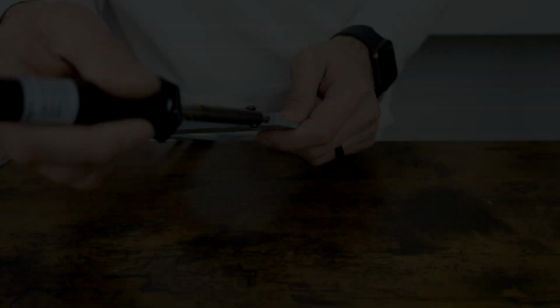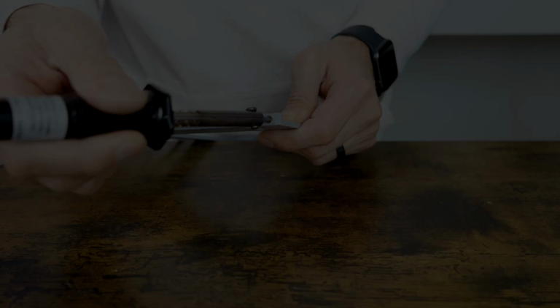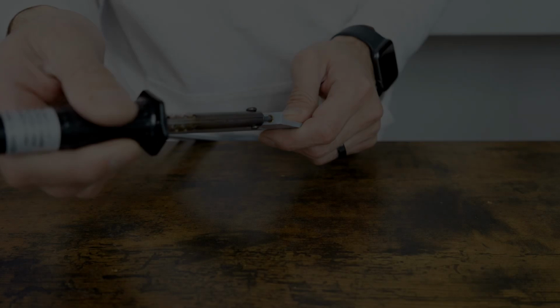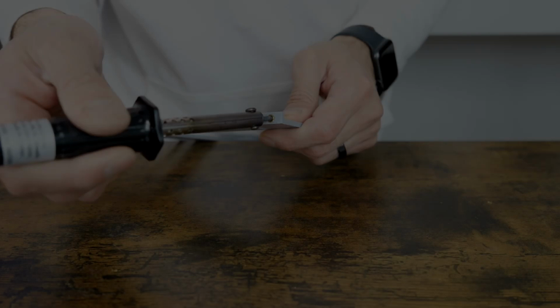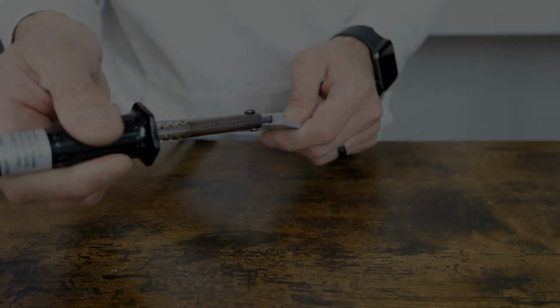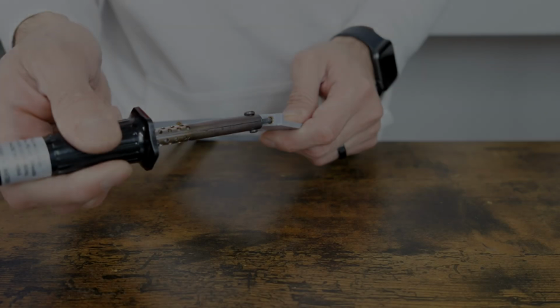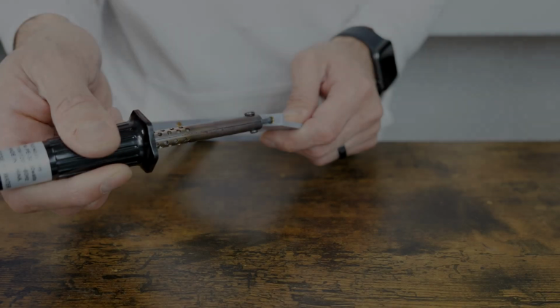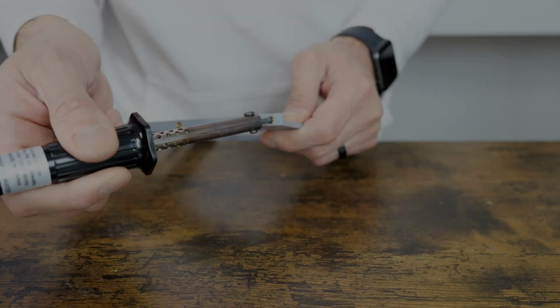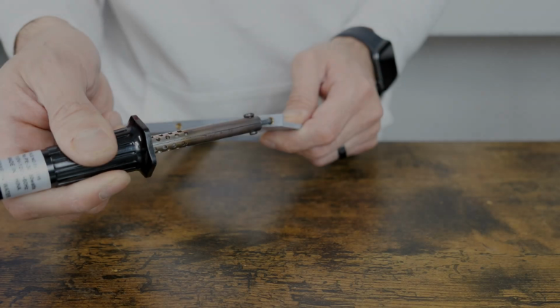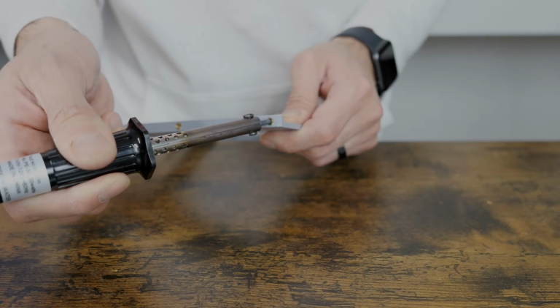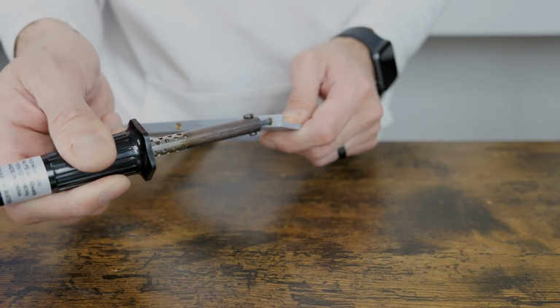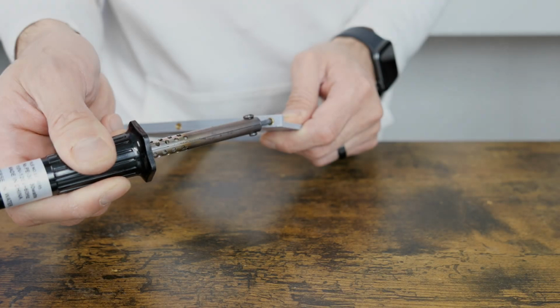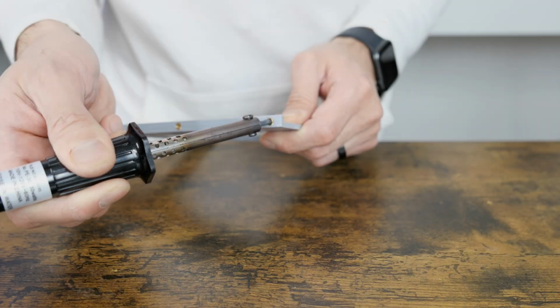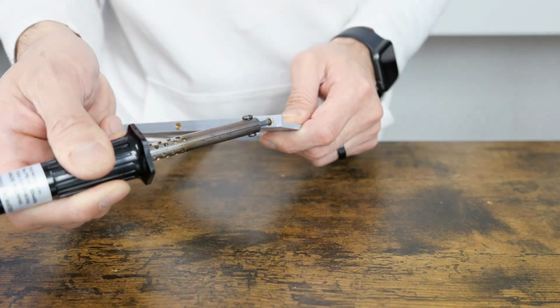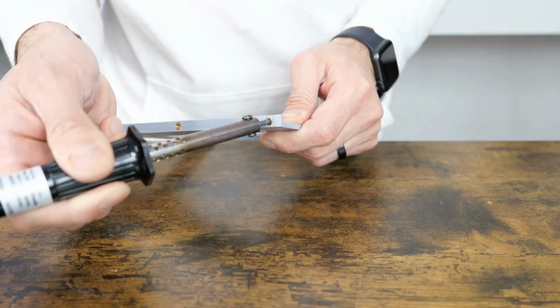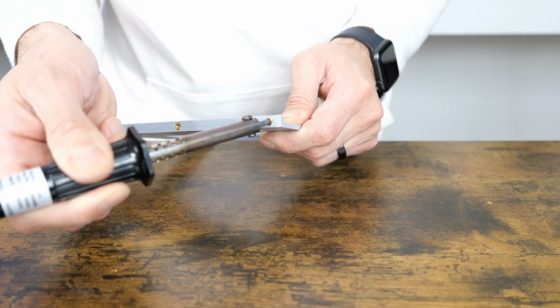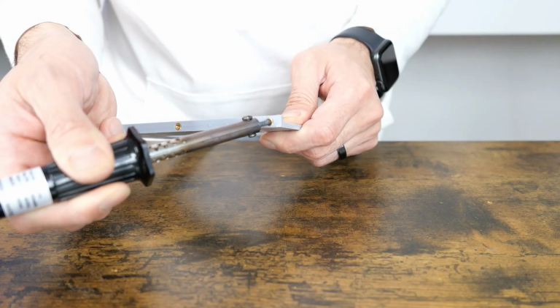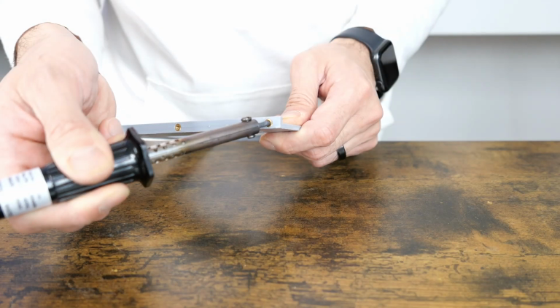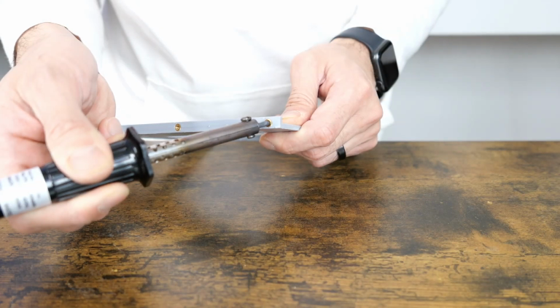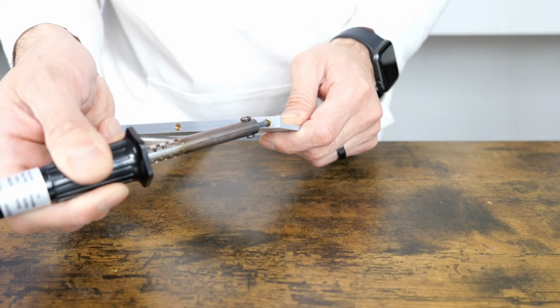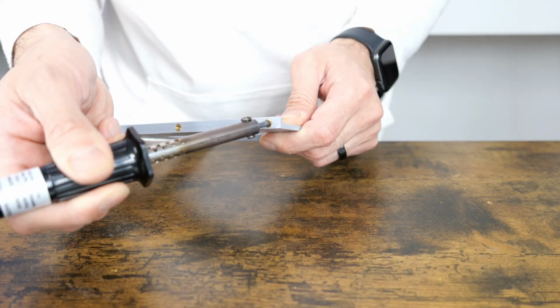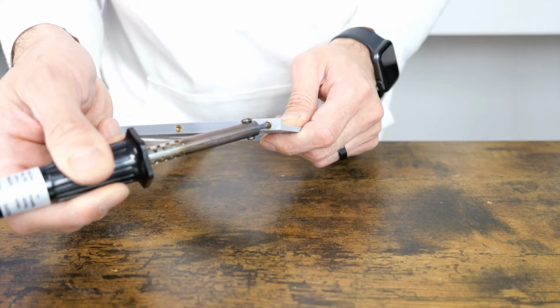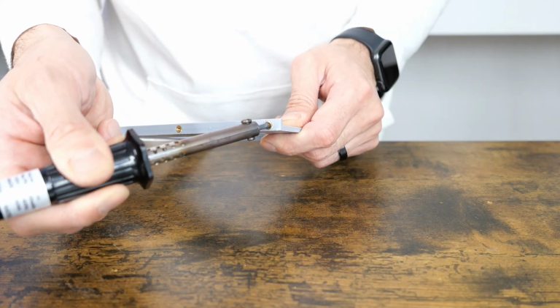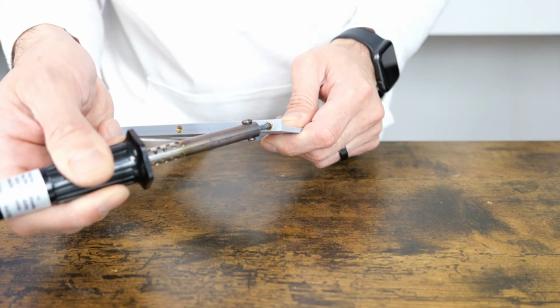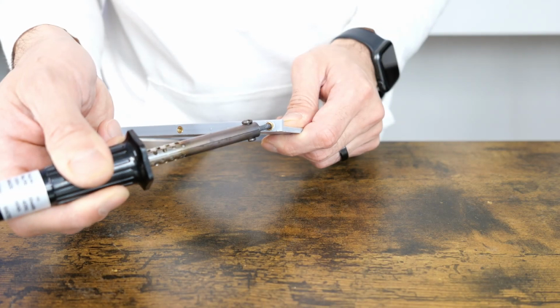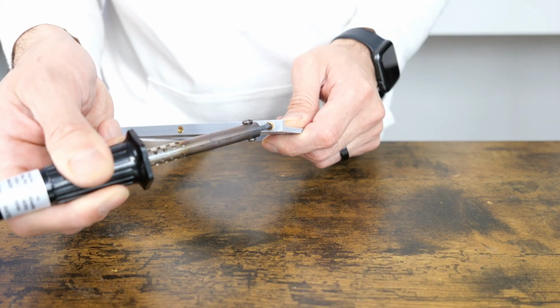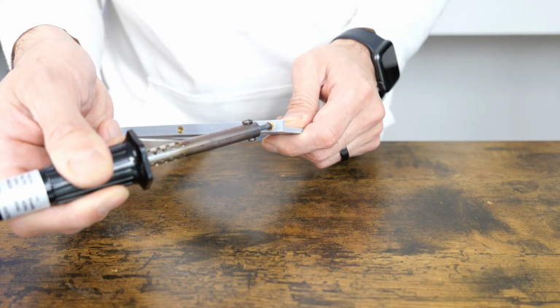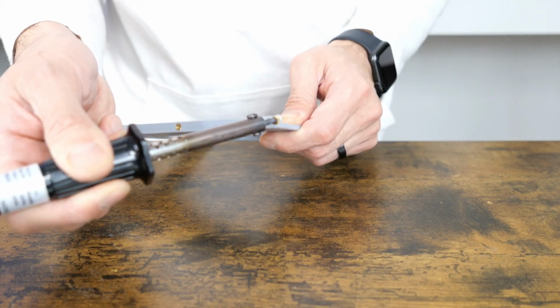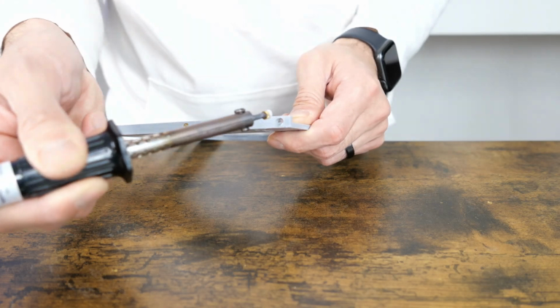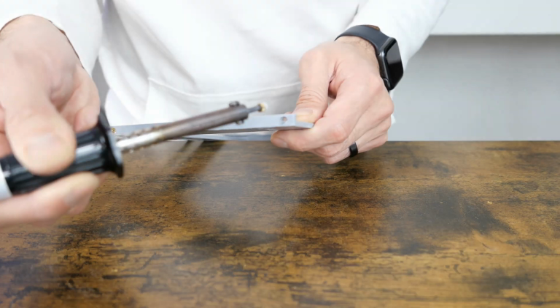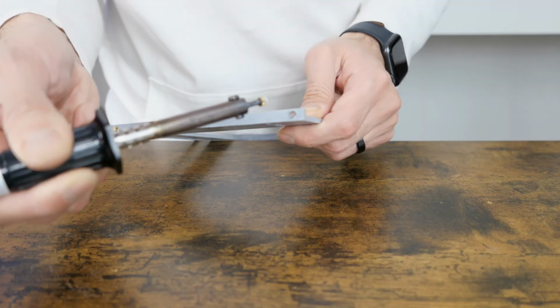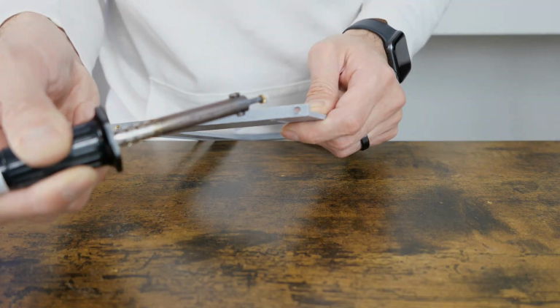I was beginning to run out of heat inserts, so this is how I reused inserts from test prints I am no longer using.